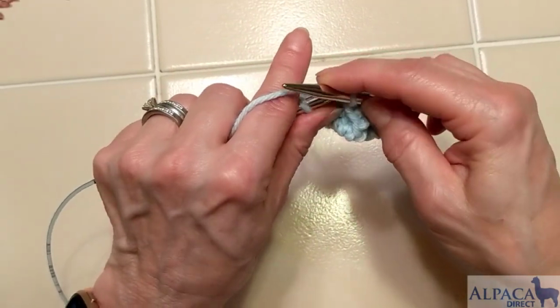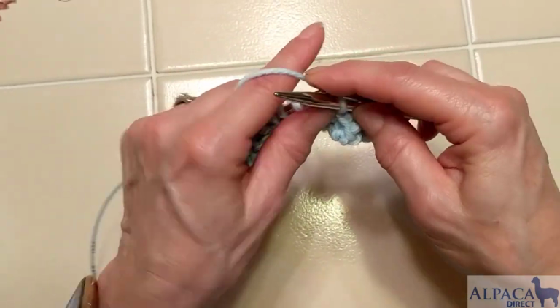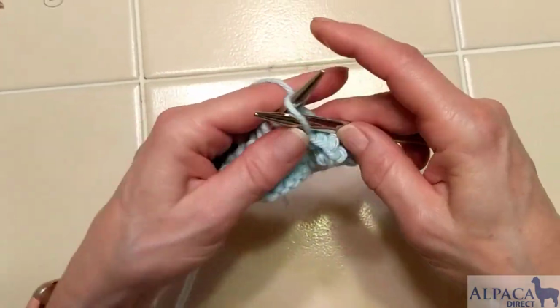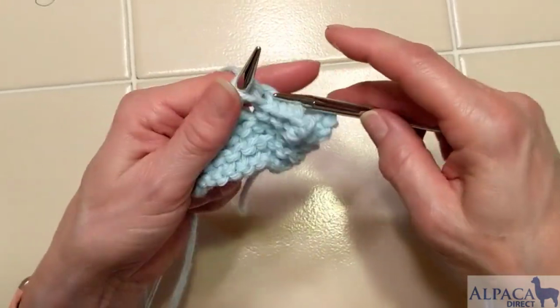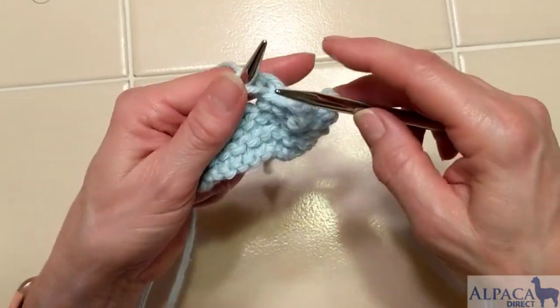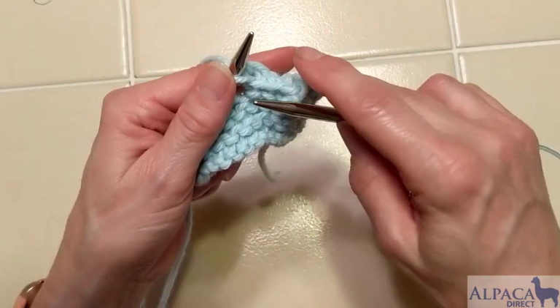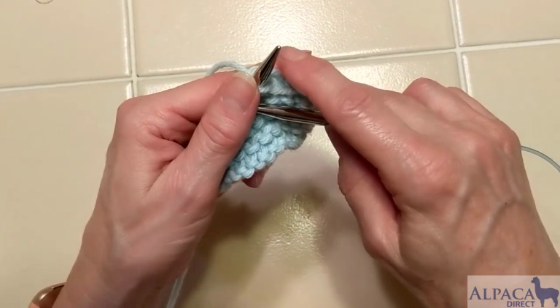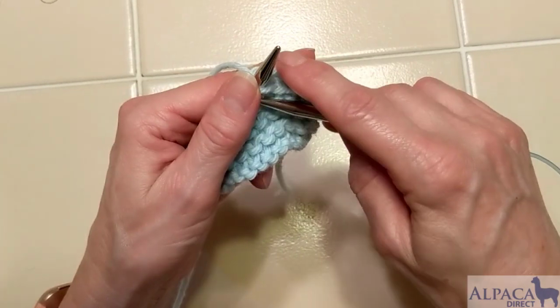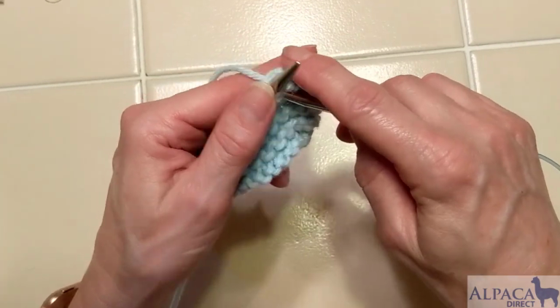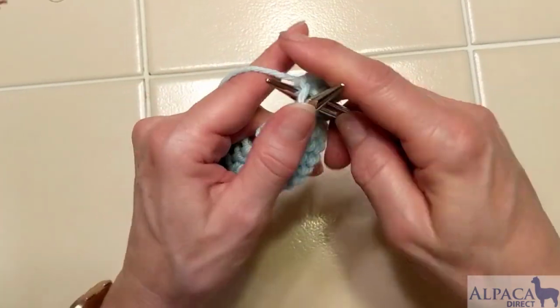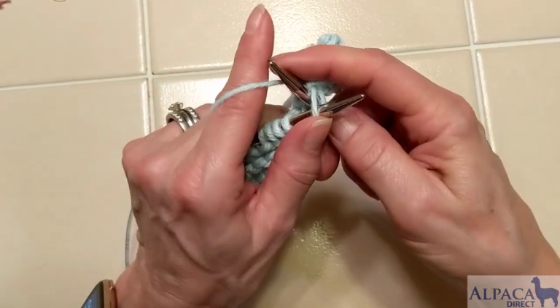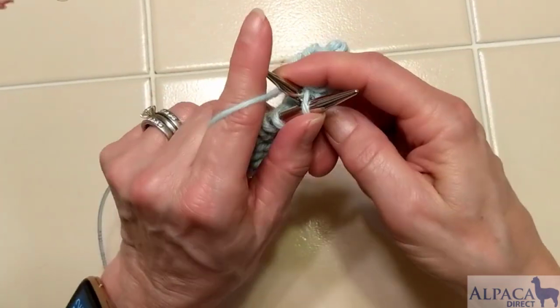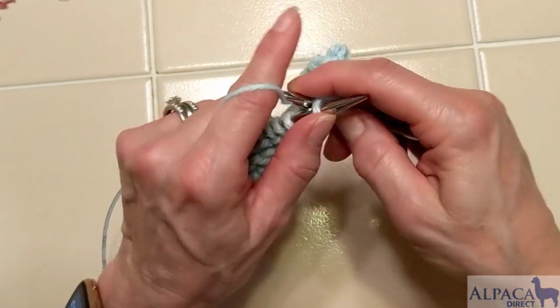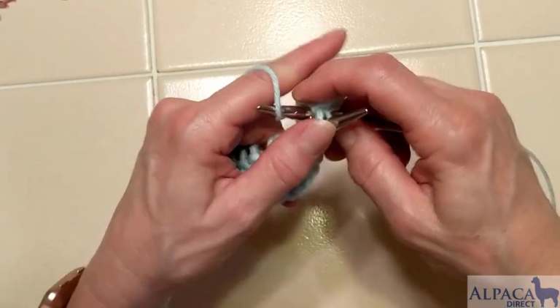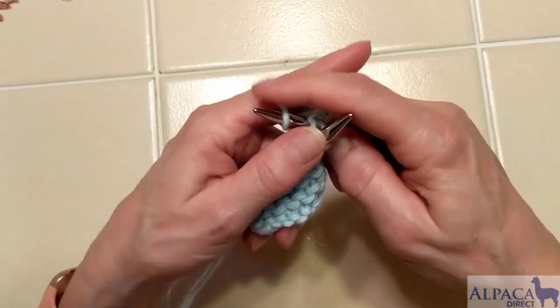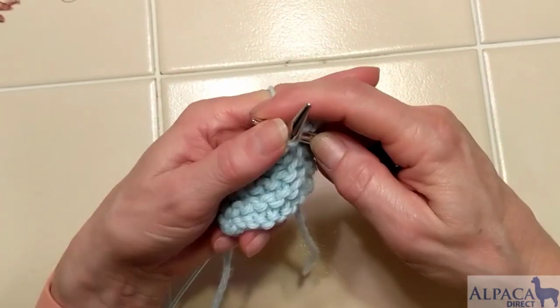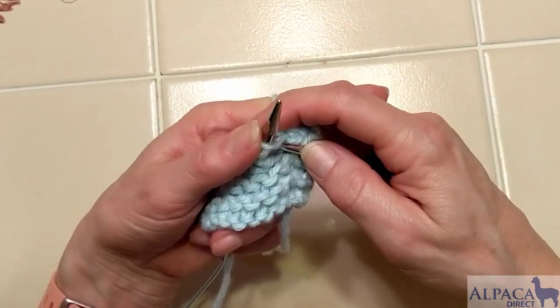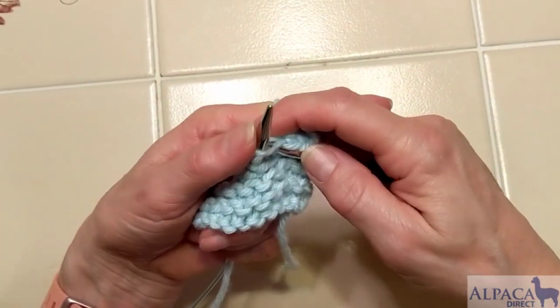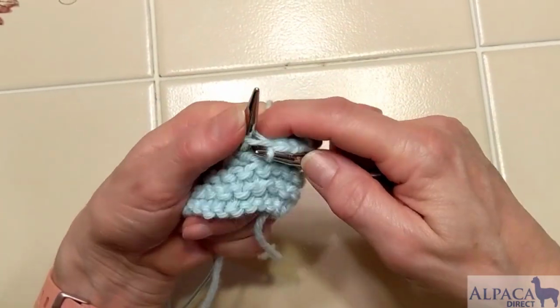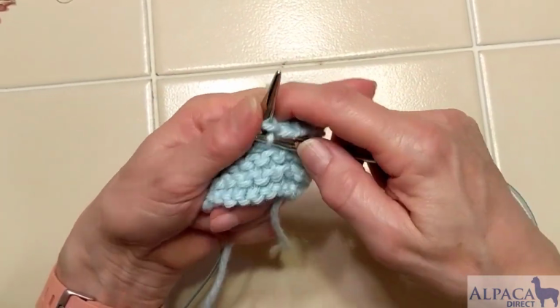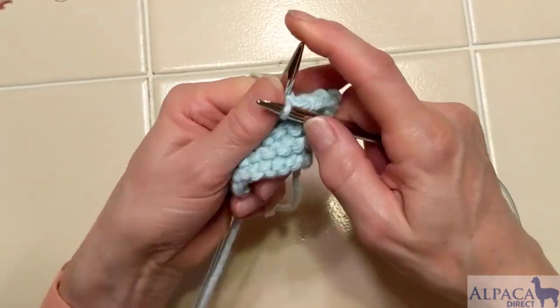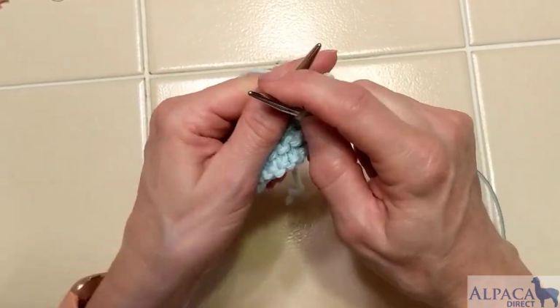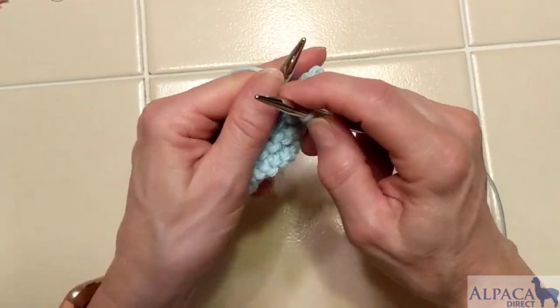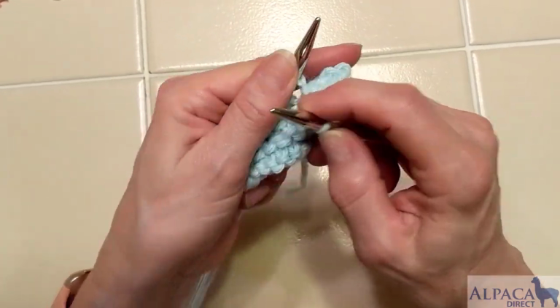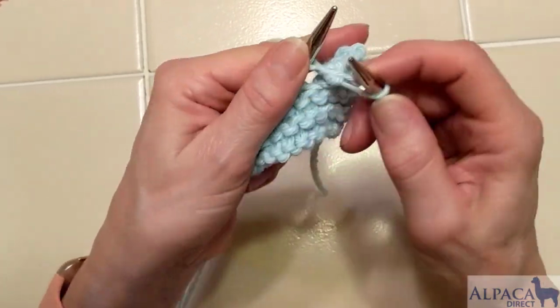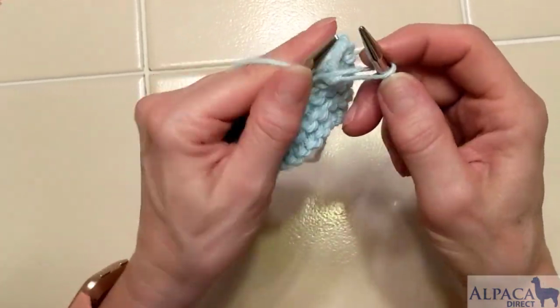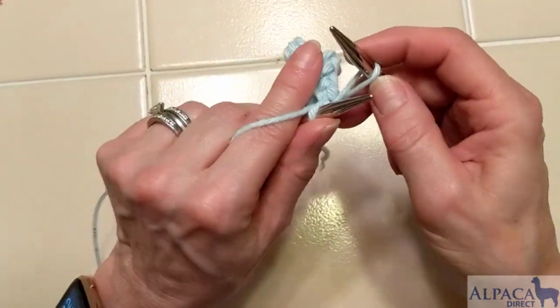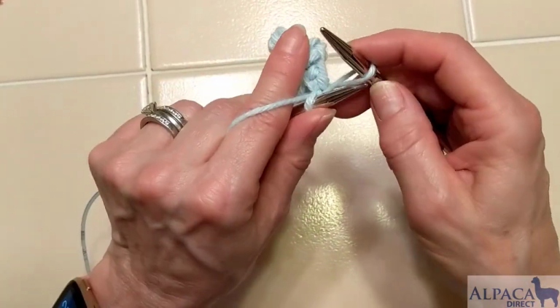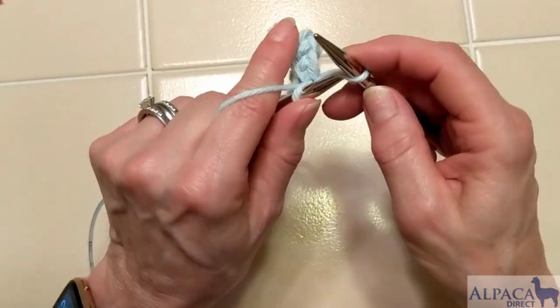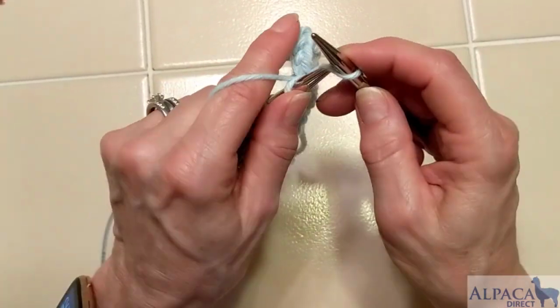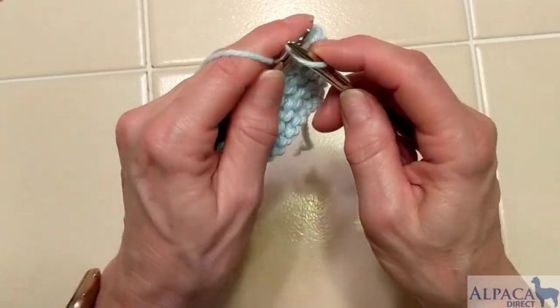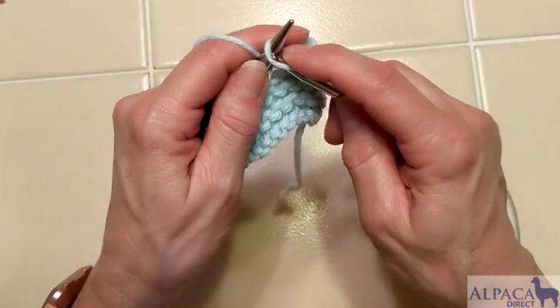You can see this method takes a lot of yarn, so make sure you're giving yourself plenty of yarn to be able to do this bind-off because it does take a tremendous amount of yarn.